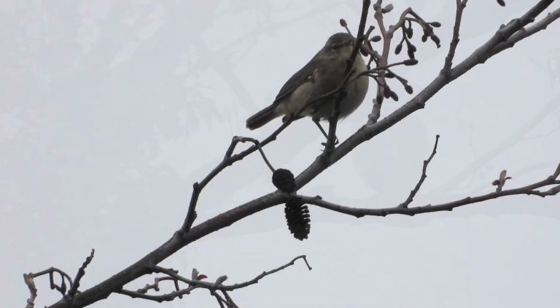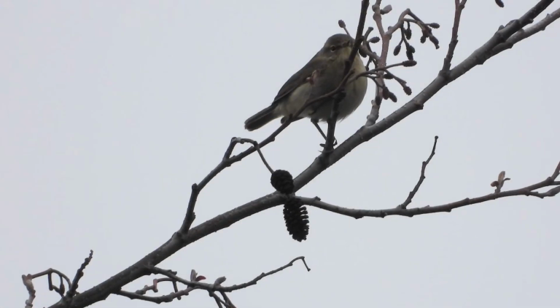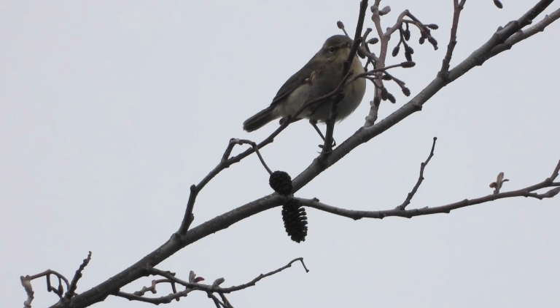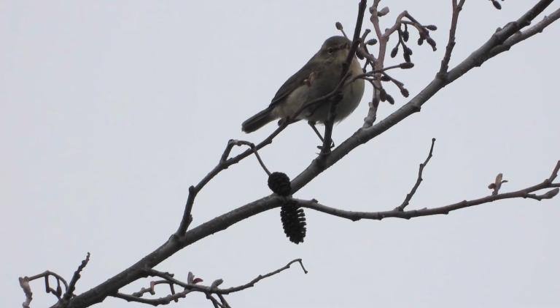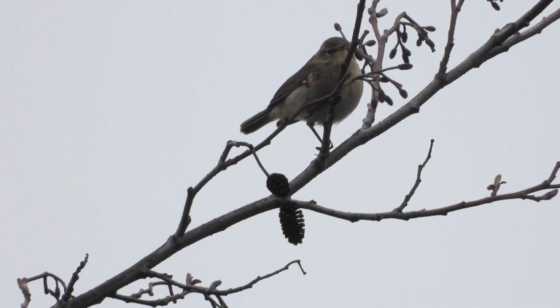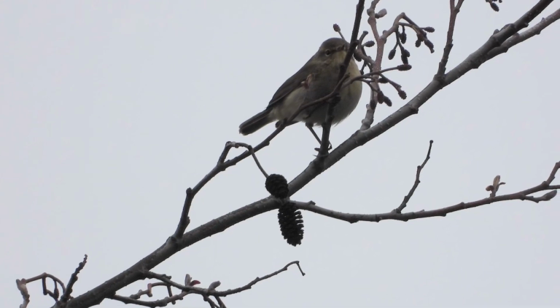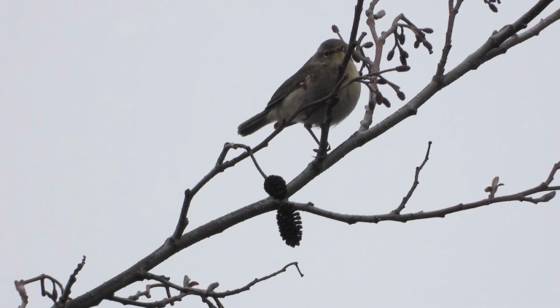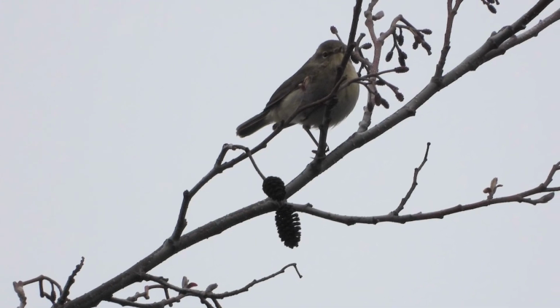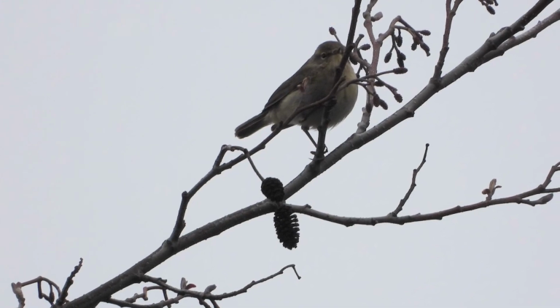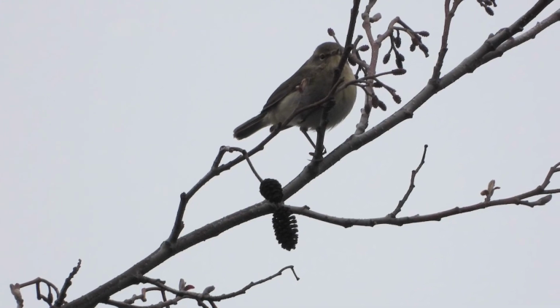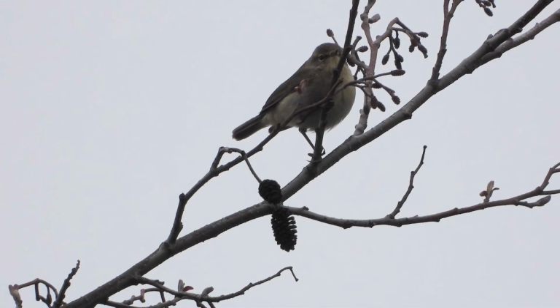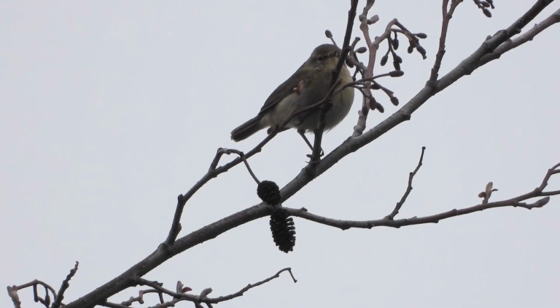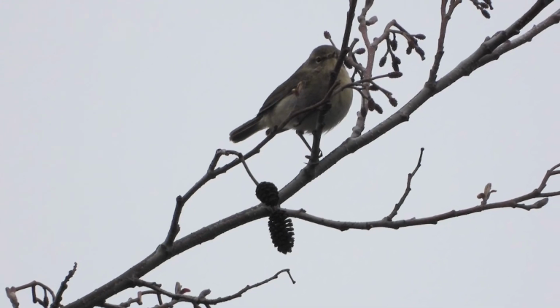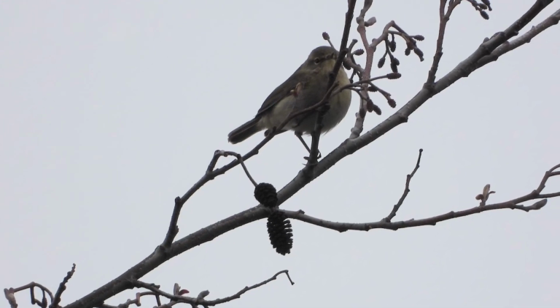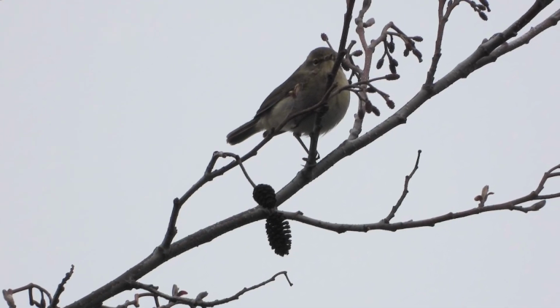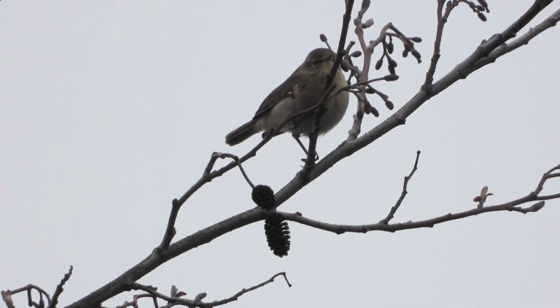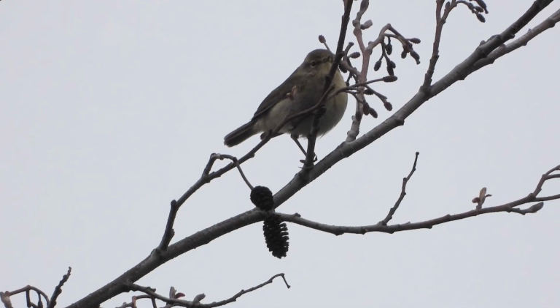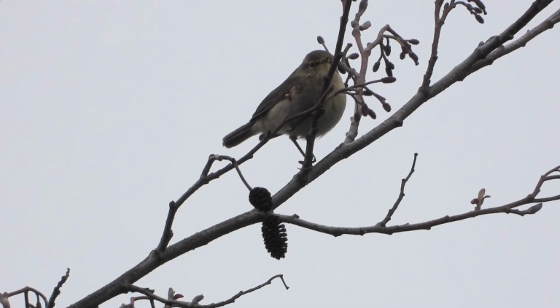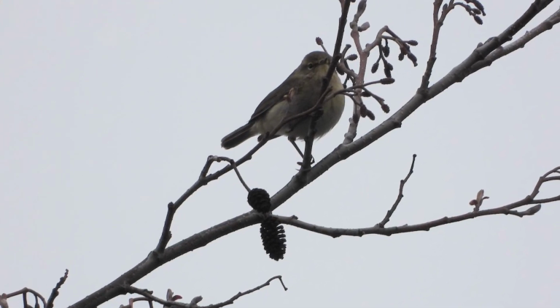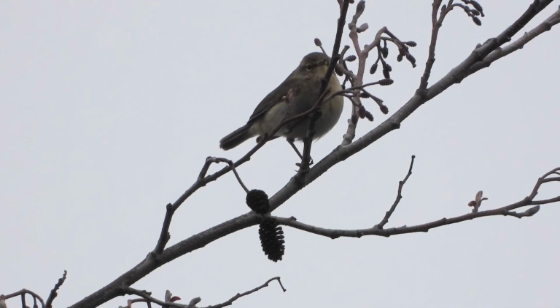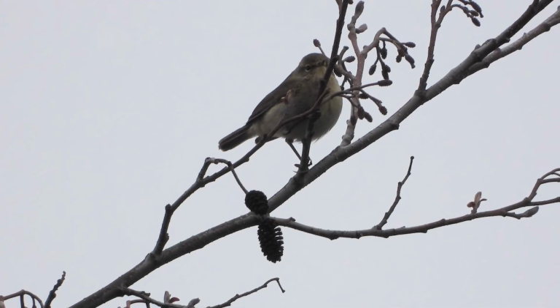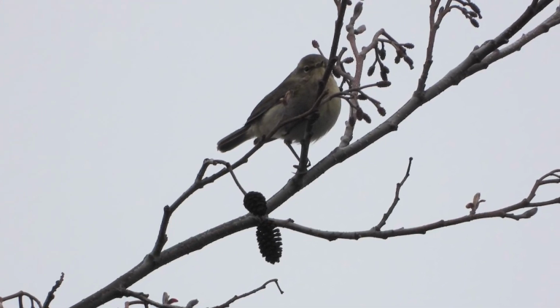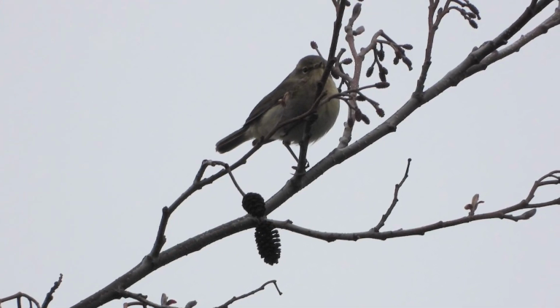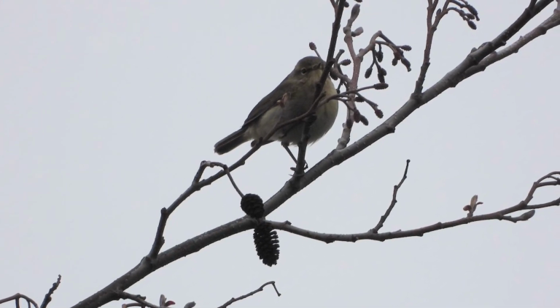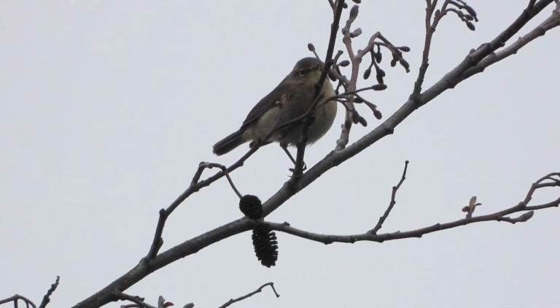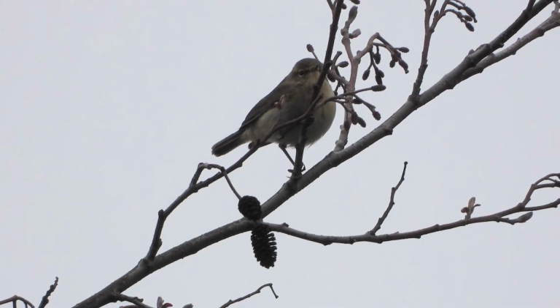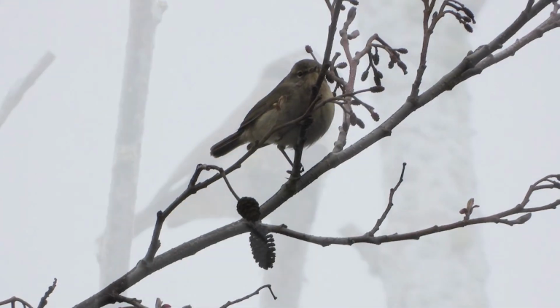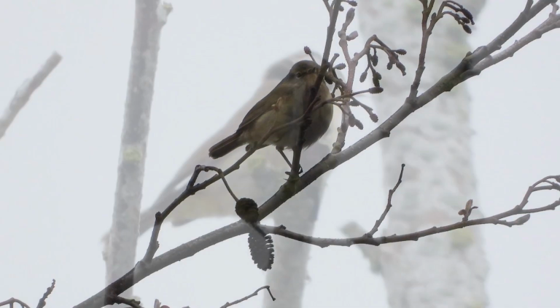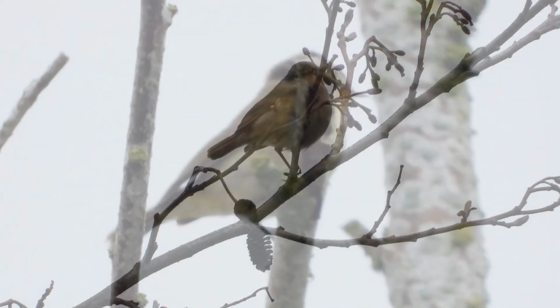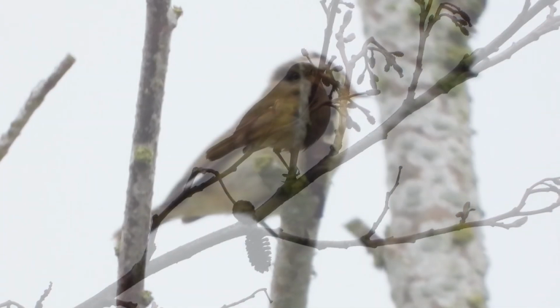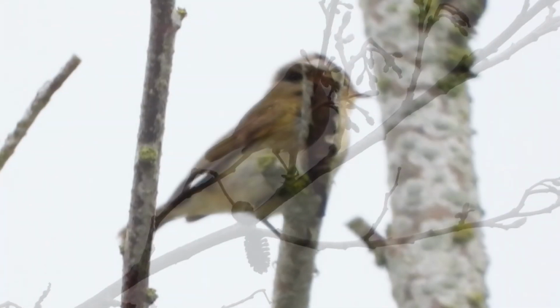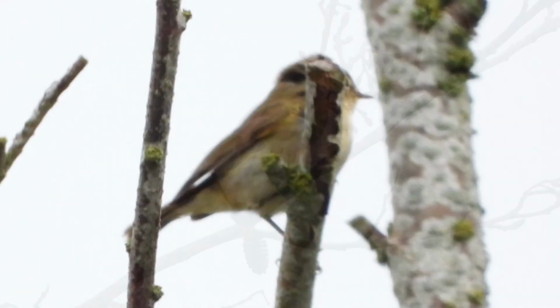It was hard to find, but singing its heart out was a chiffchaff up high in the trees.